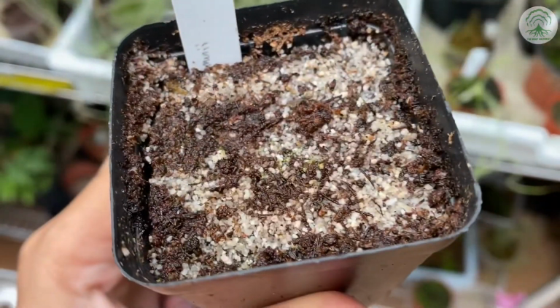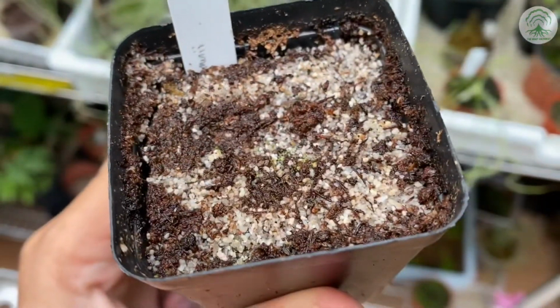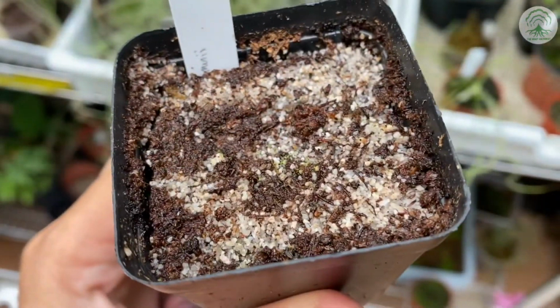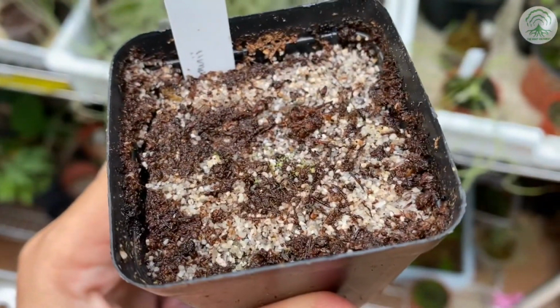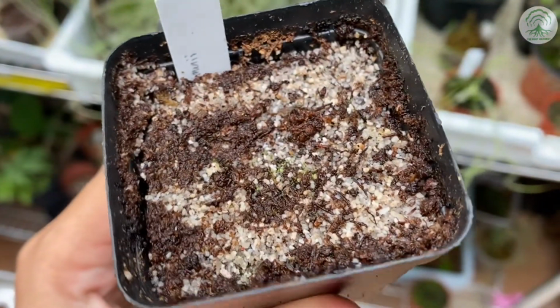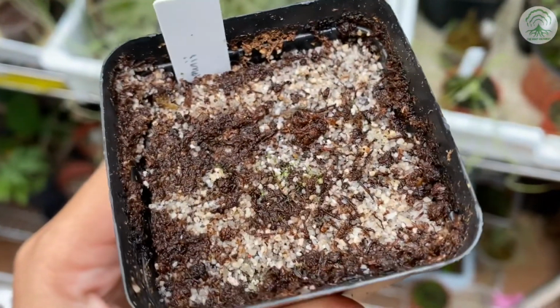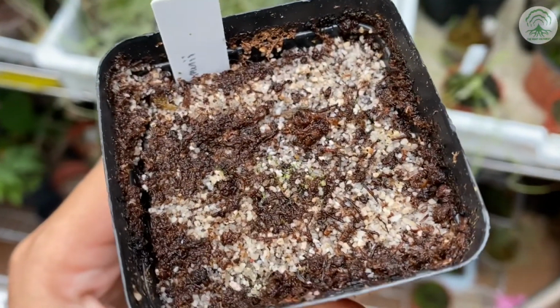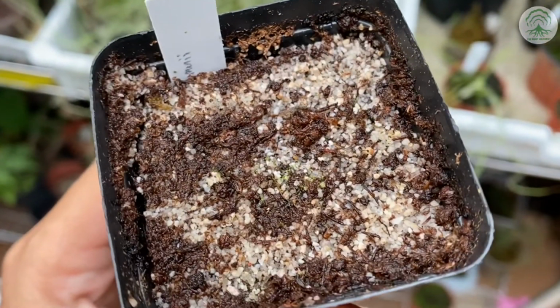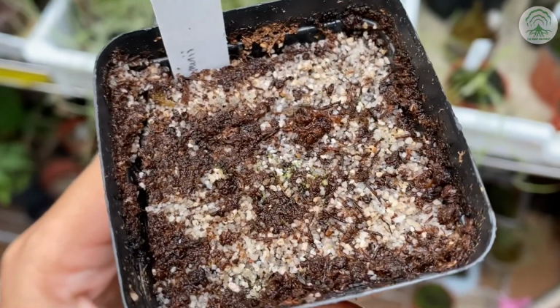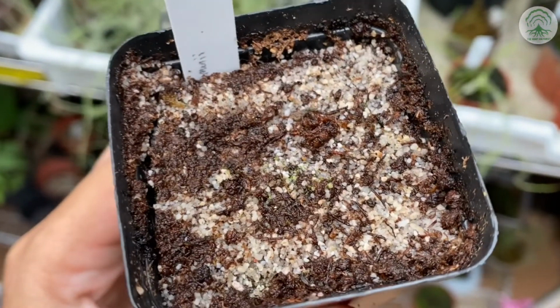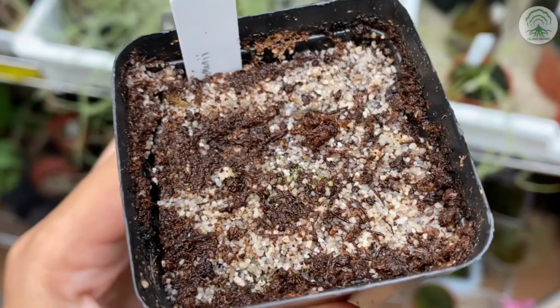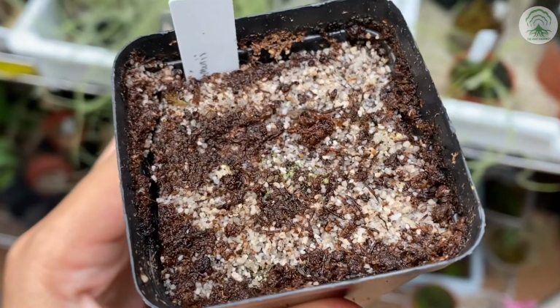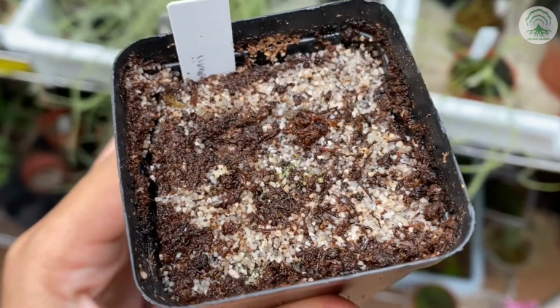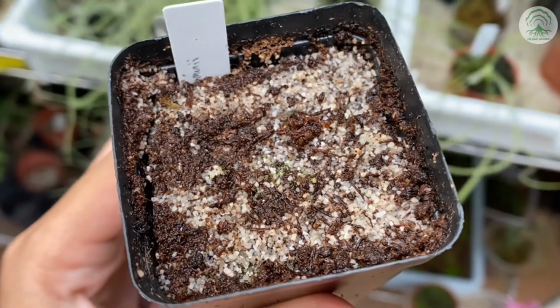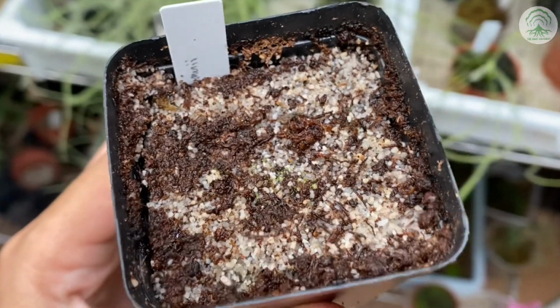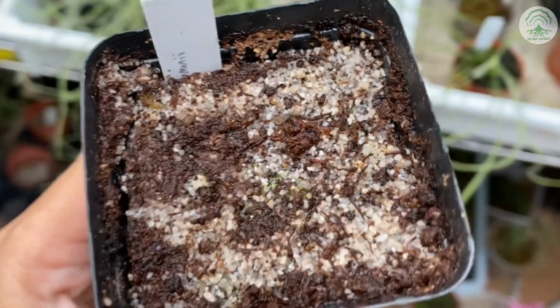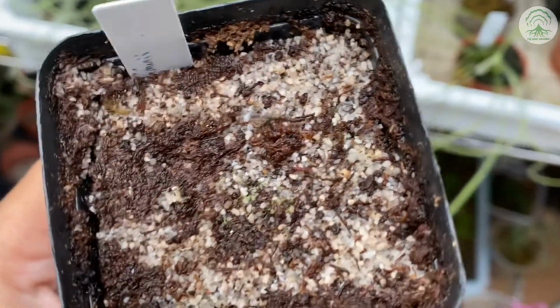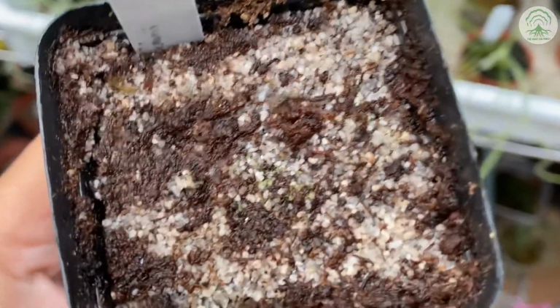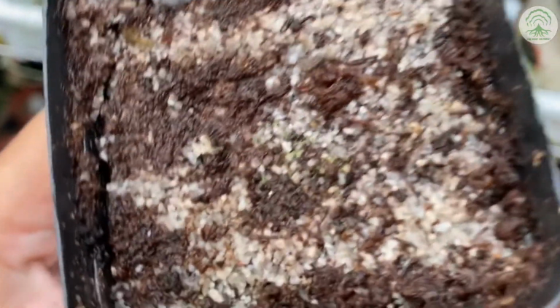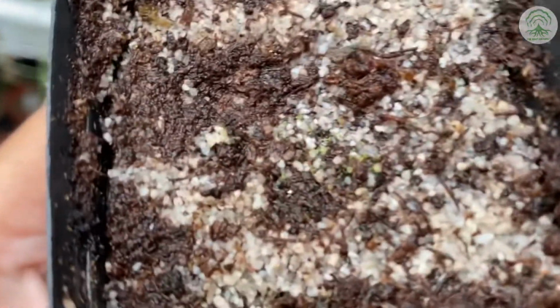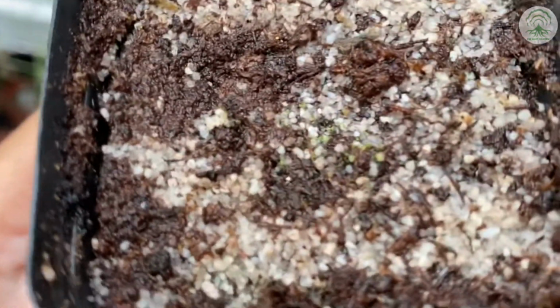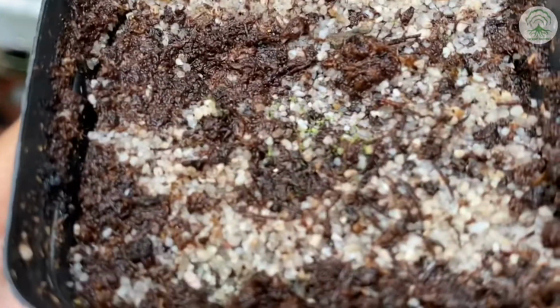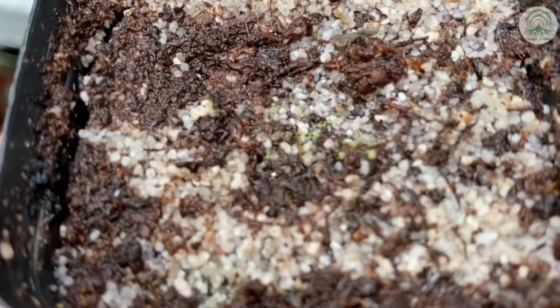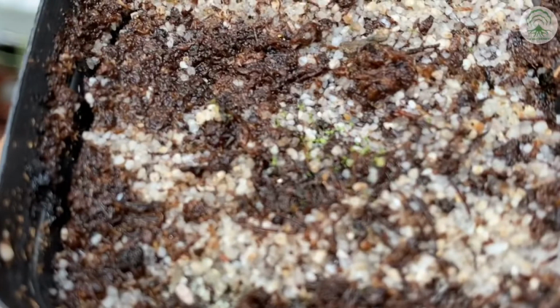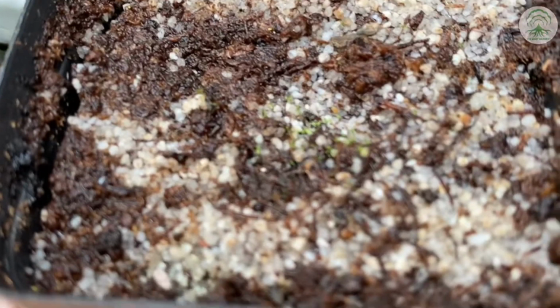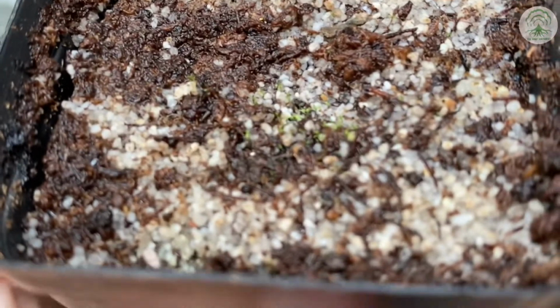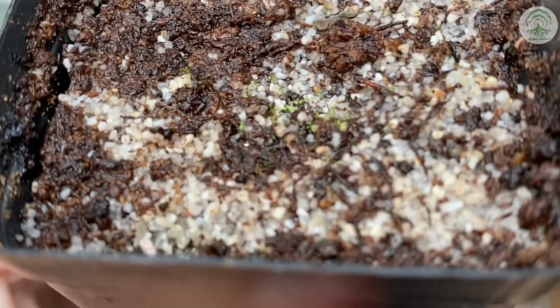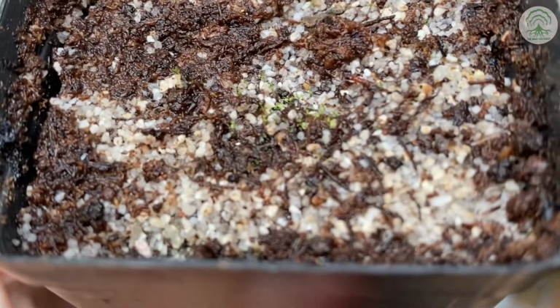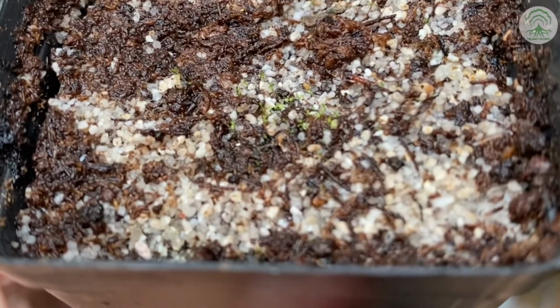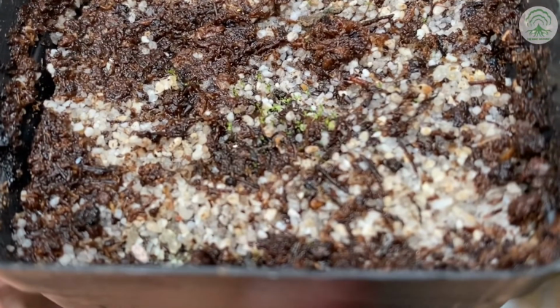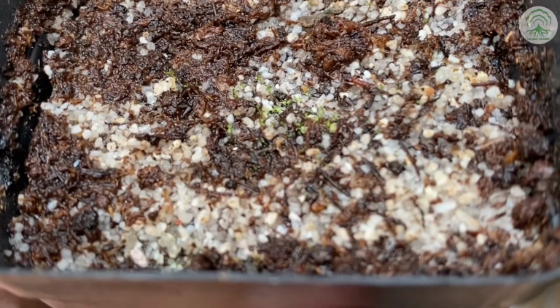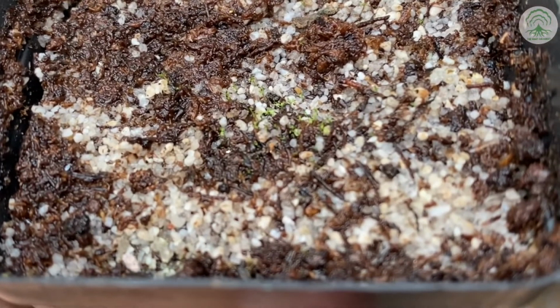This is the two-week update of the Drosera Bhutmanii. The green speckles are the germinated seeds.